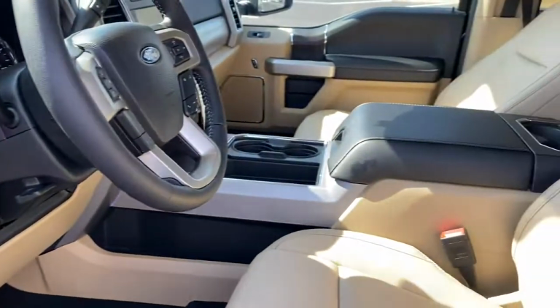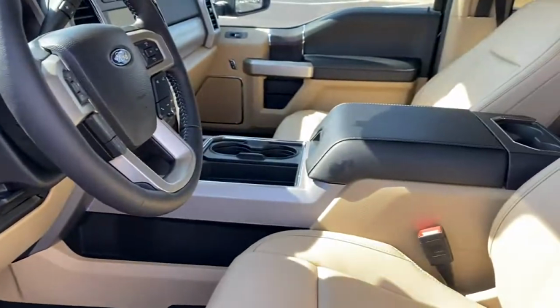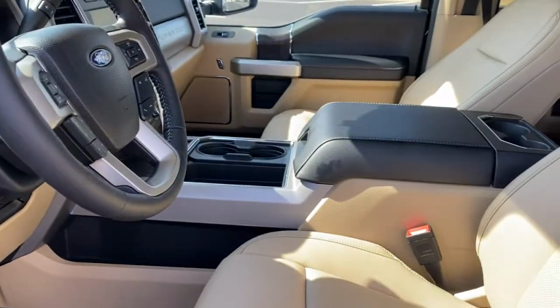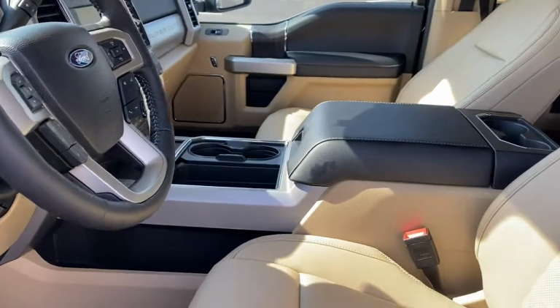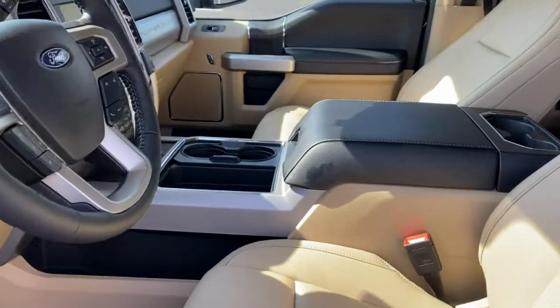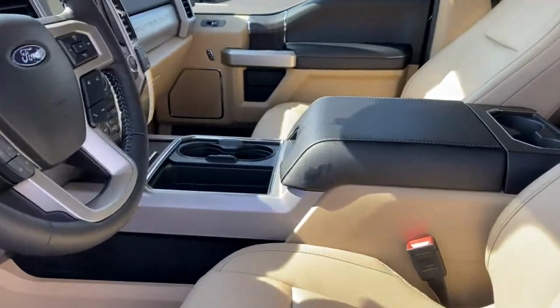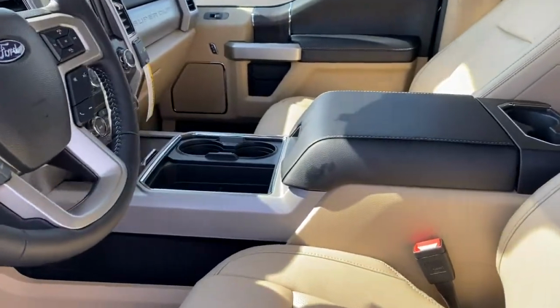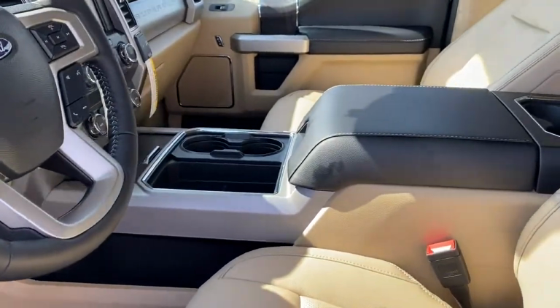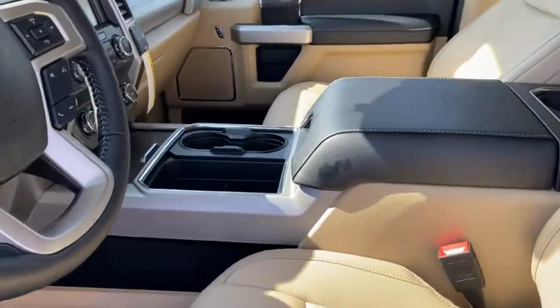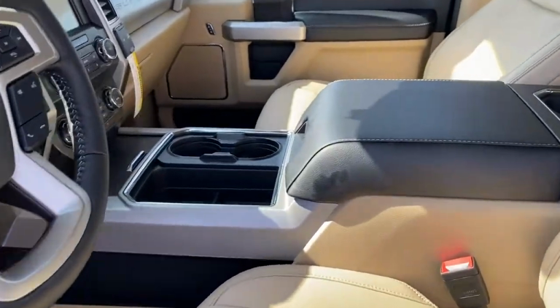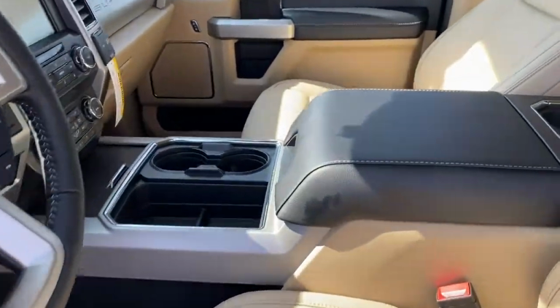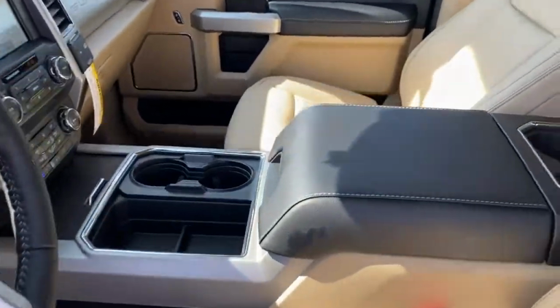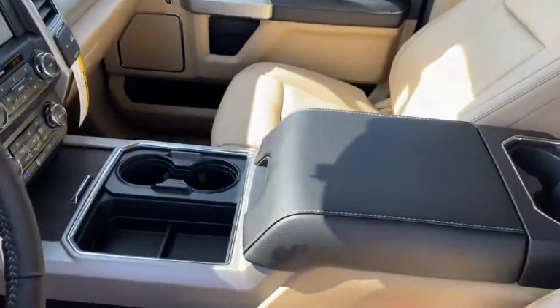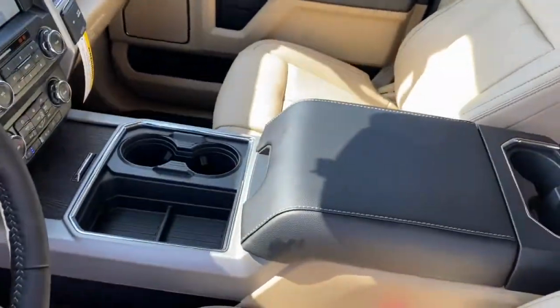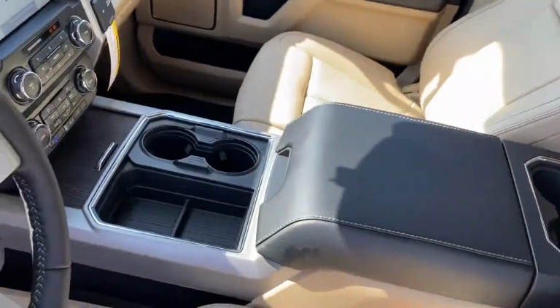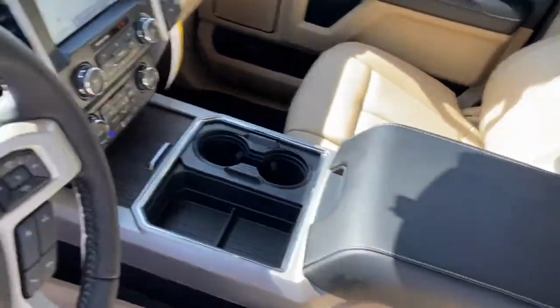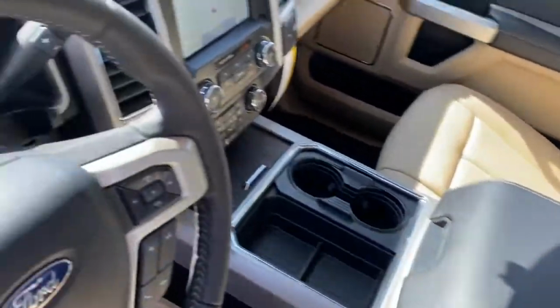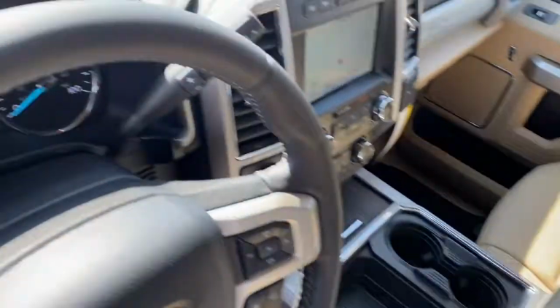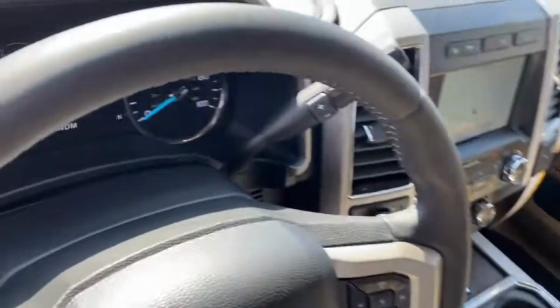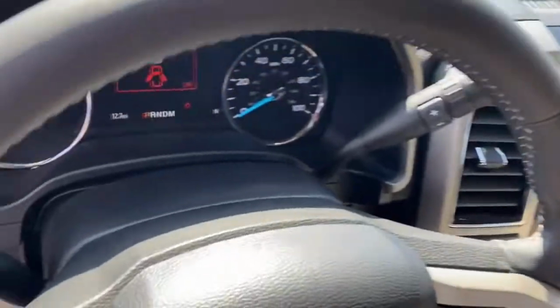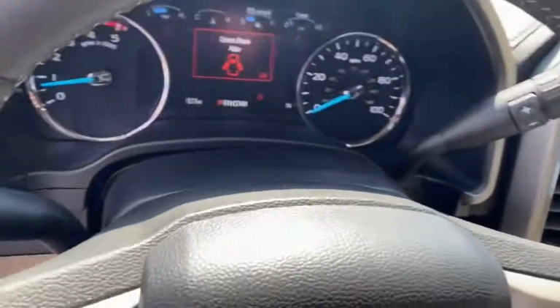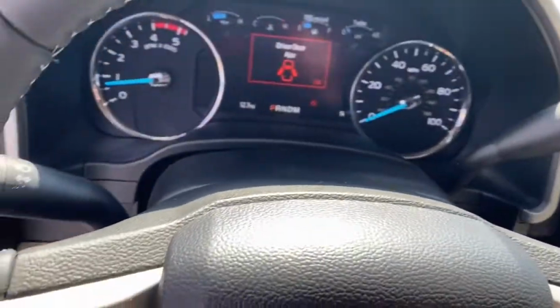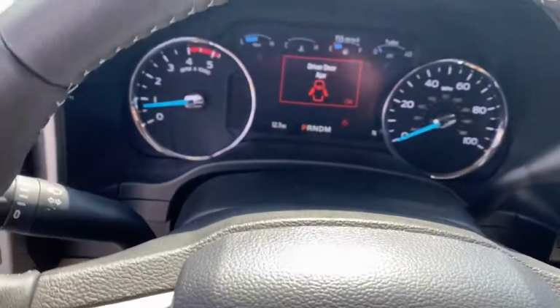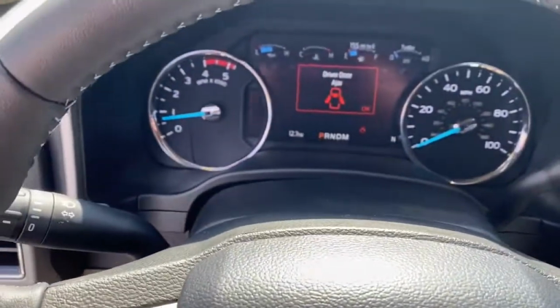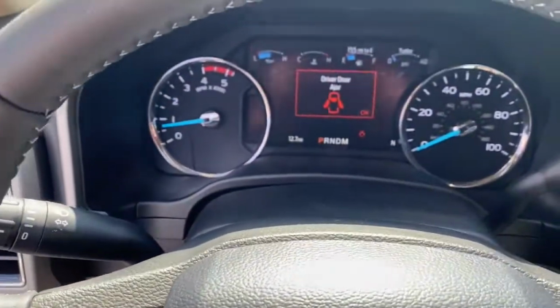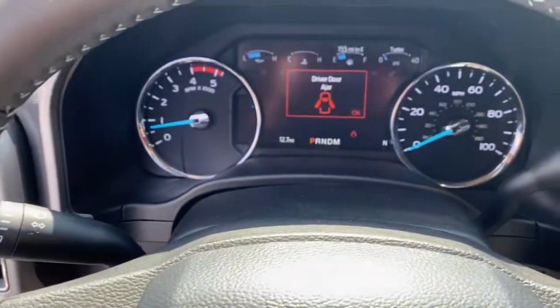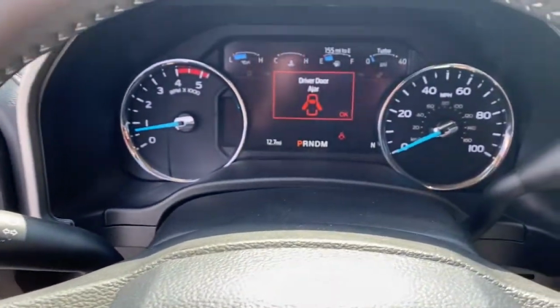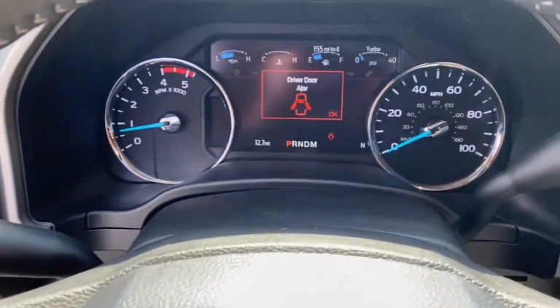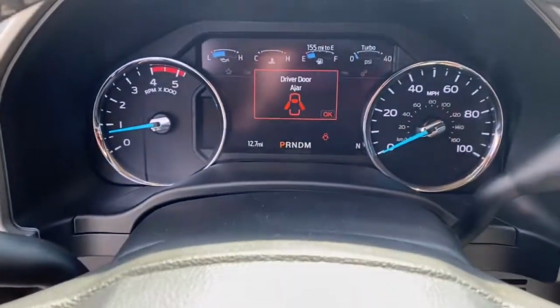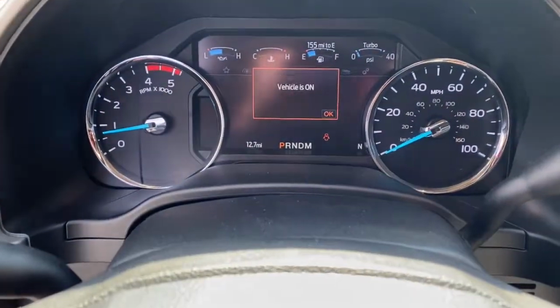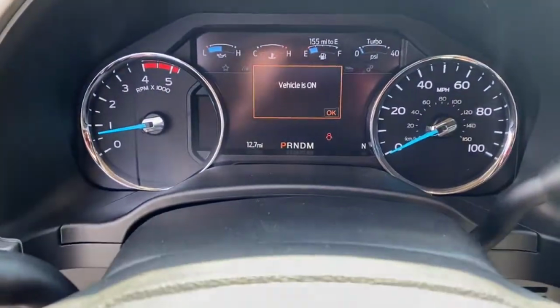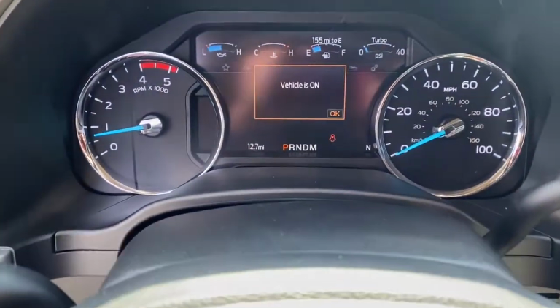Power passenger seat, iPod and MP3 input, heated mirrors, fog lamps.